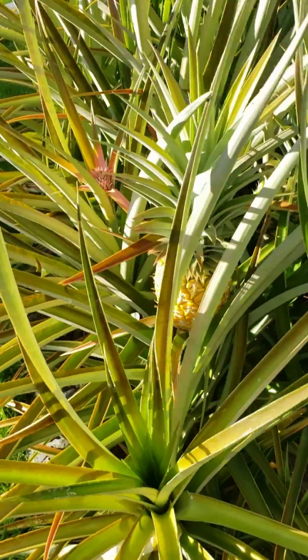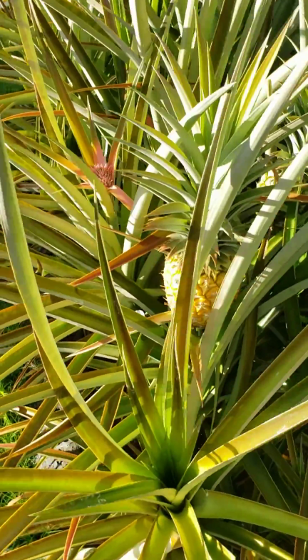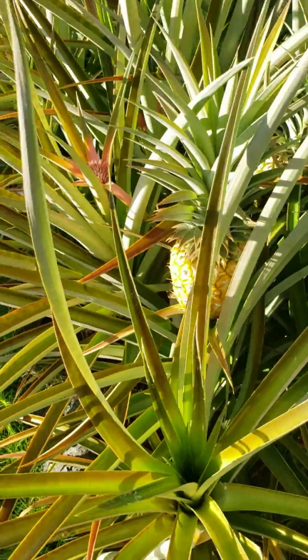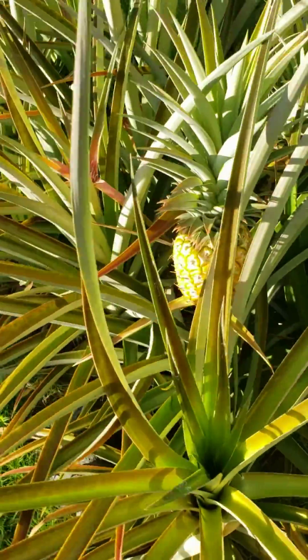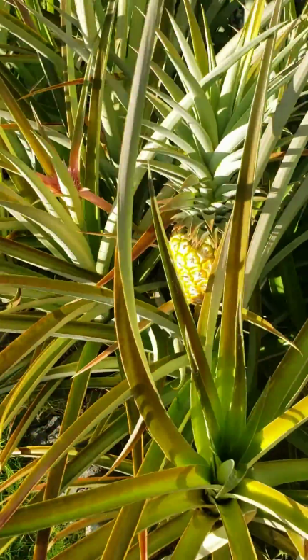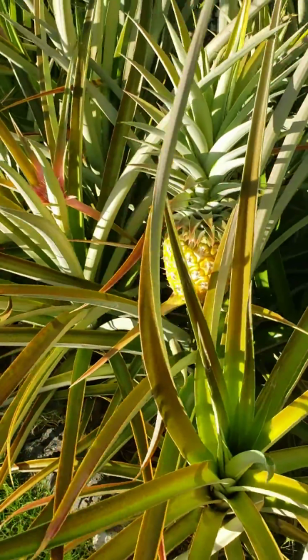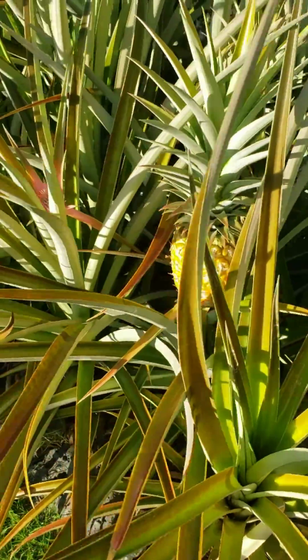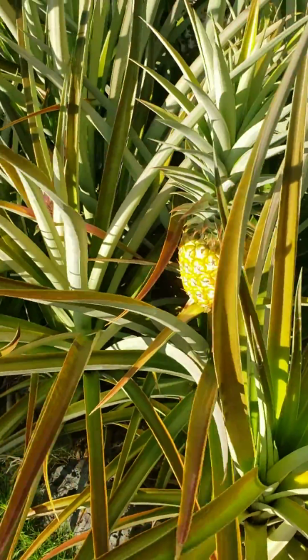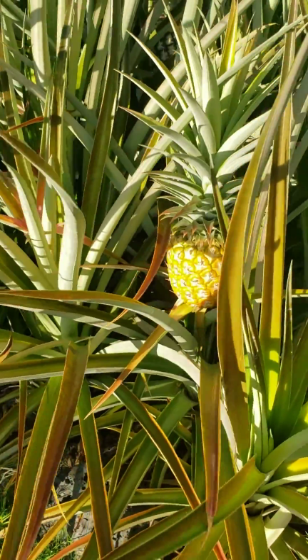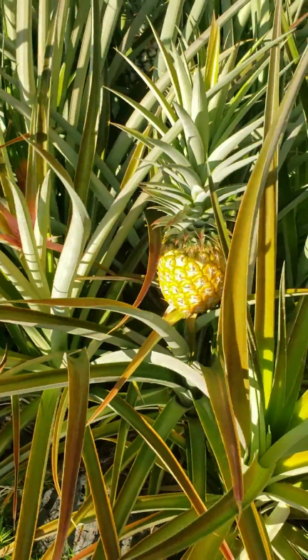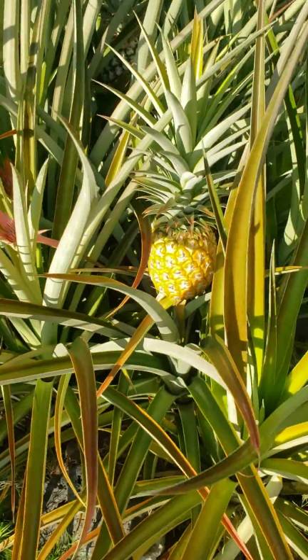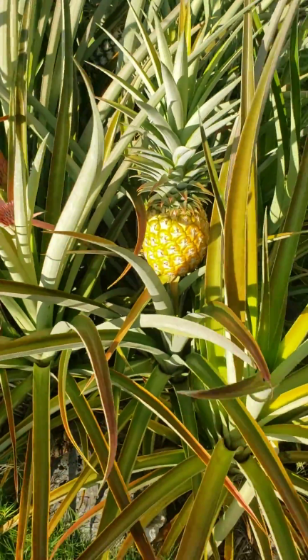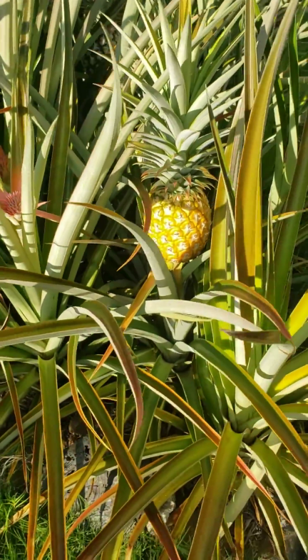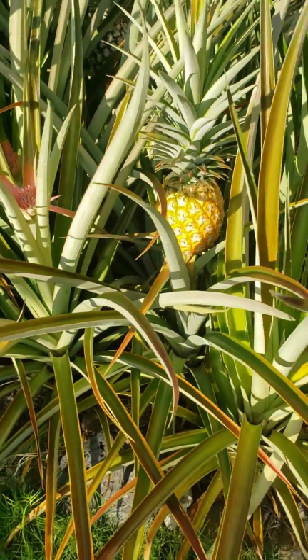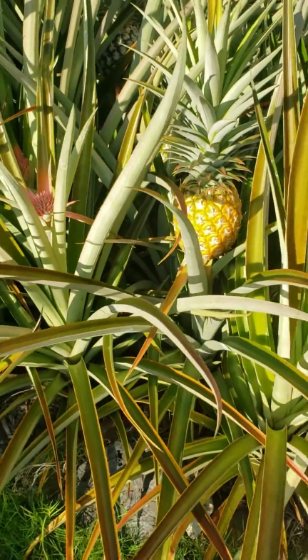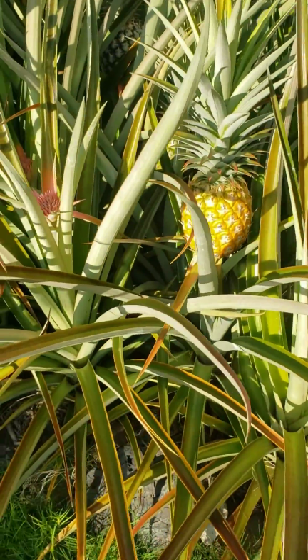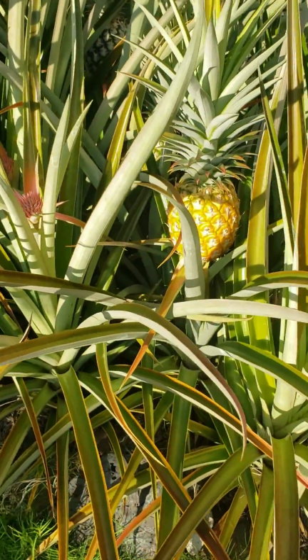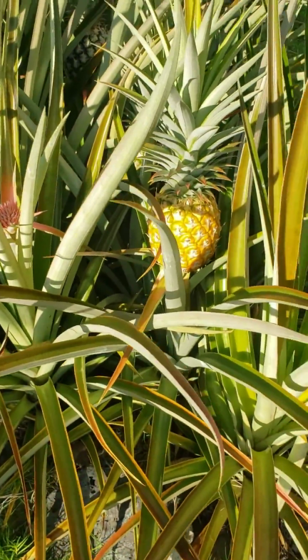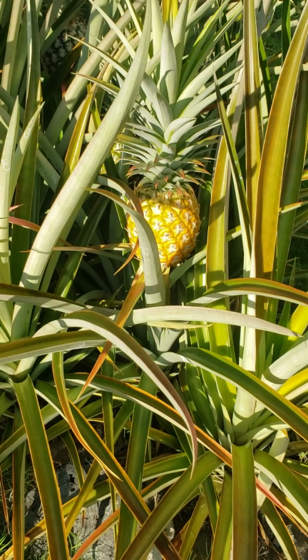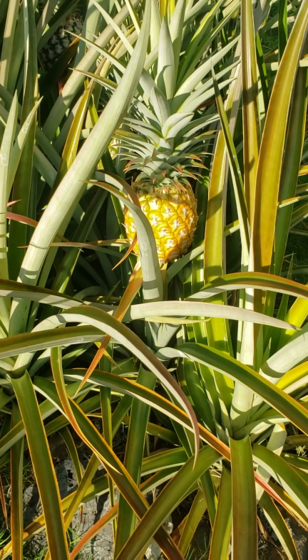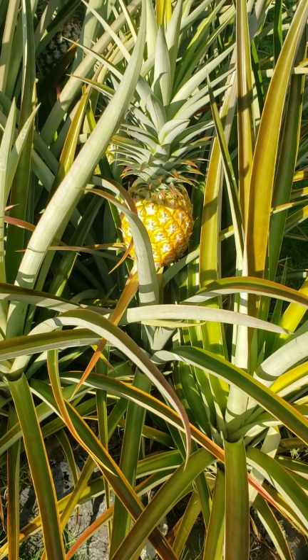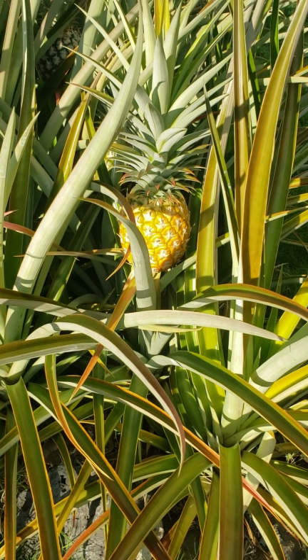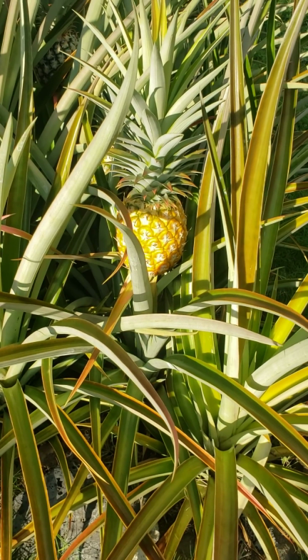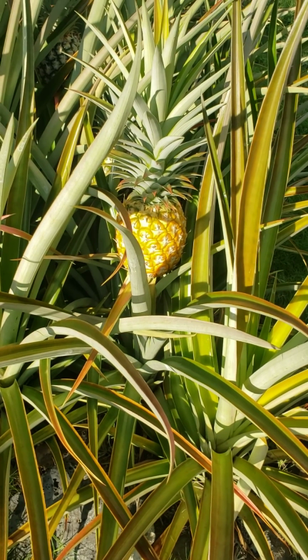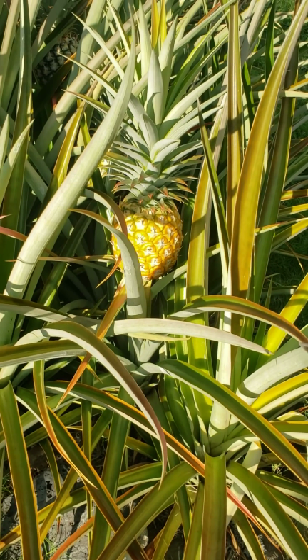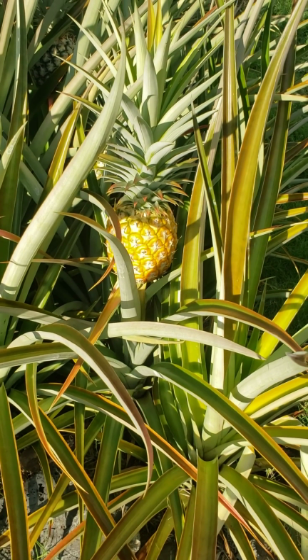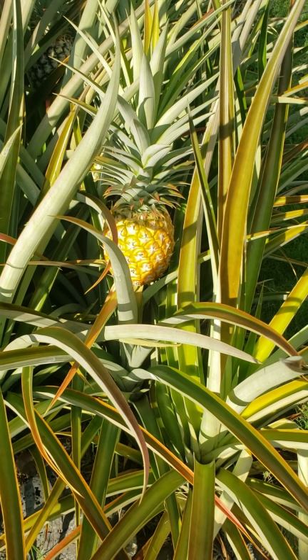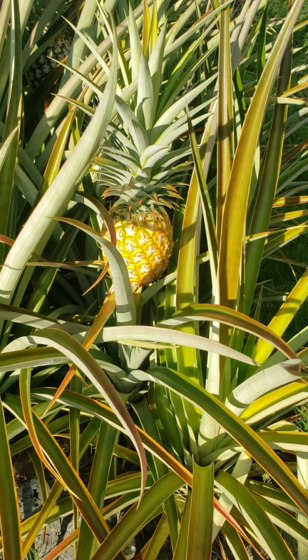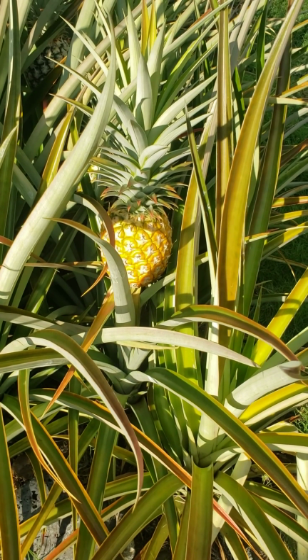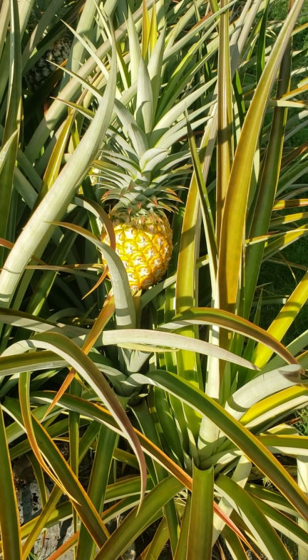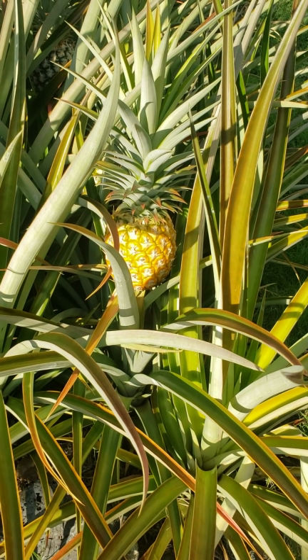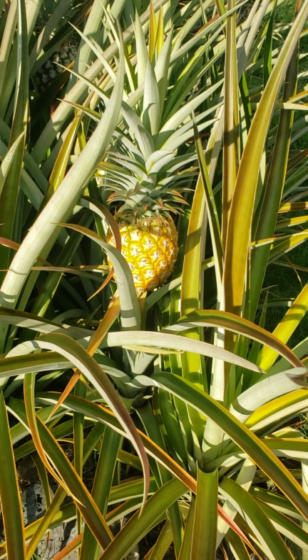This one I'll pick today, maybe tomorrow — a beautiful, ripe pineapple in less than one year.